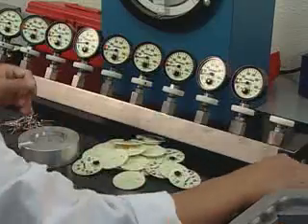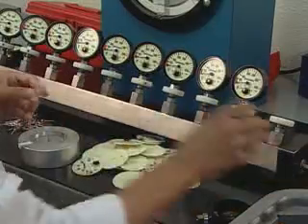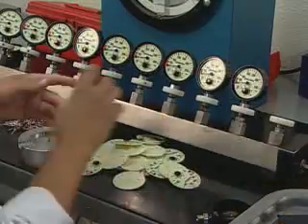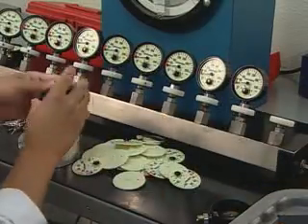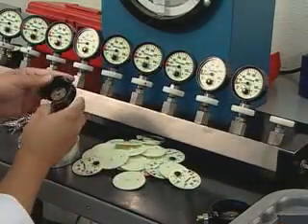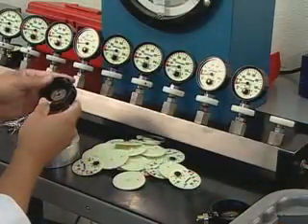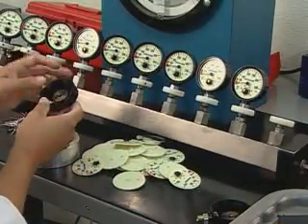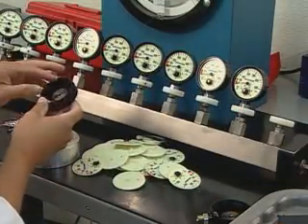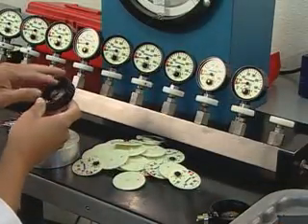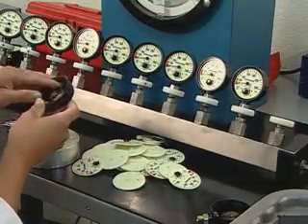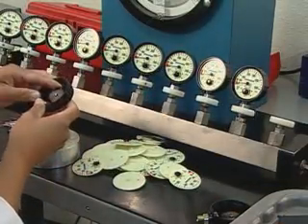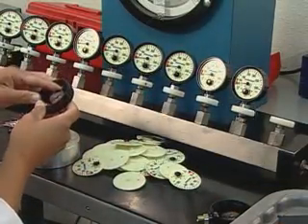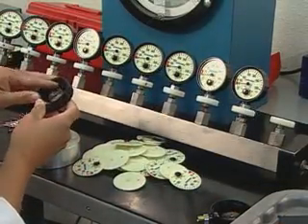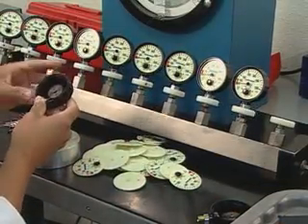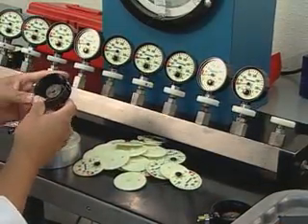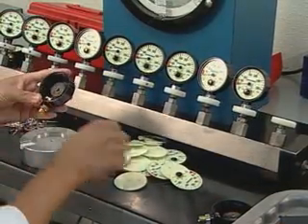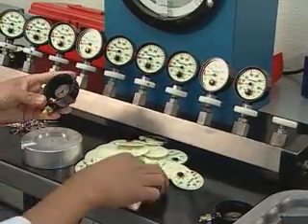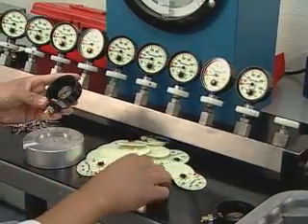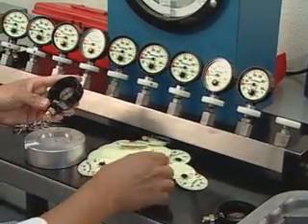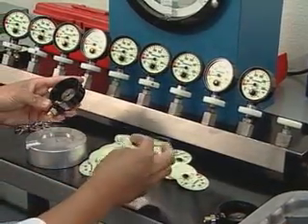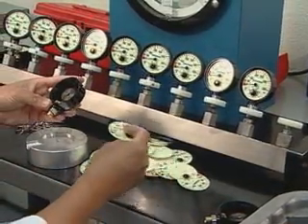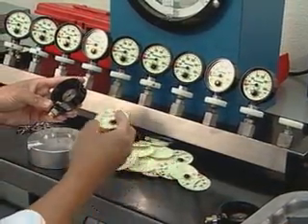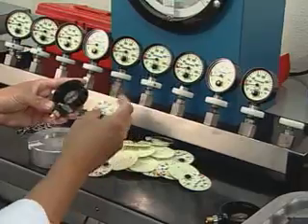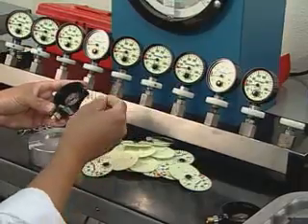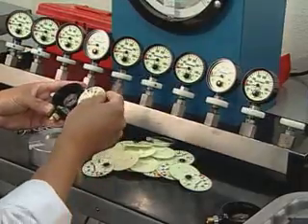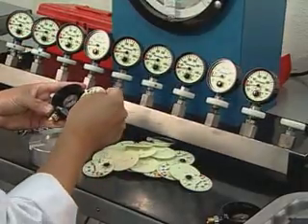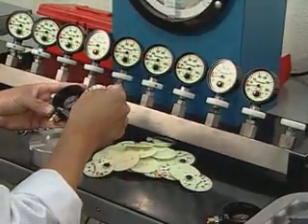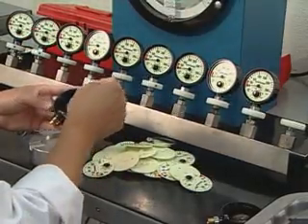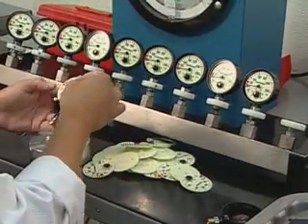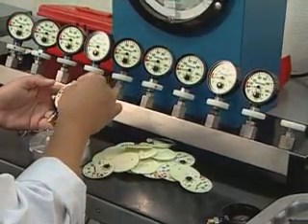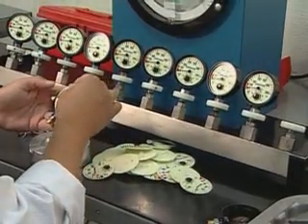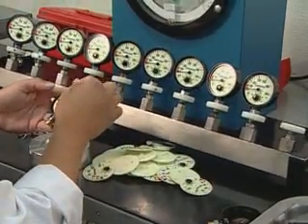Workers assemble the gauge face and needle, and then test each gauge for accuracy at various pressures.